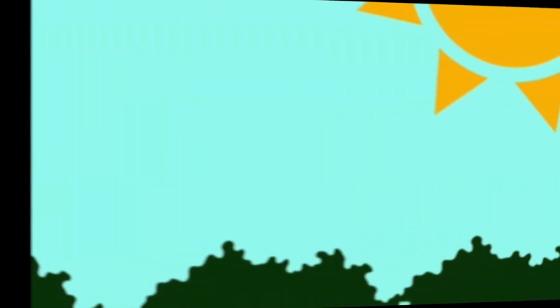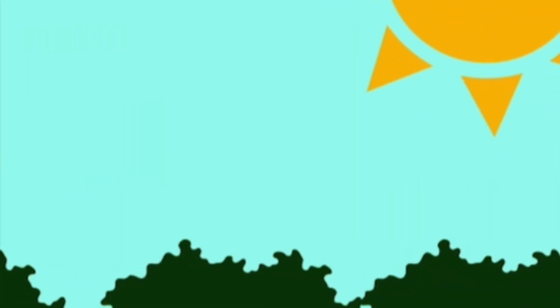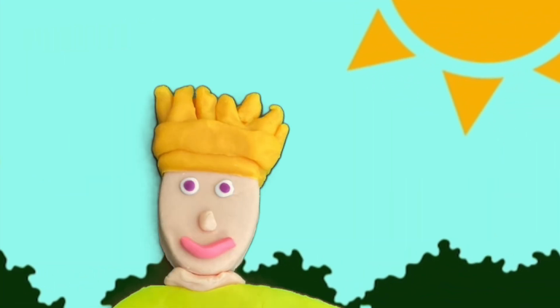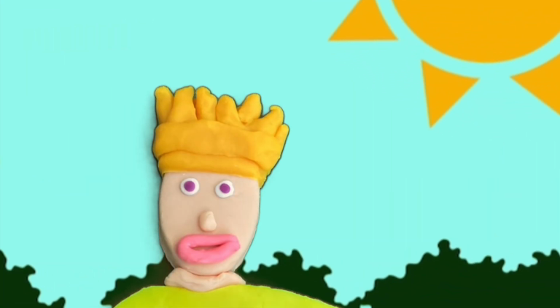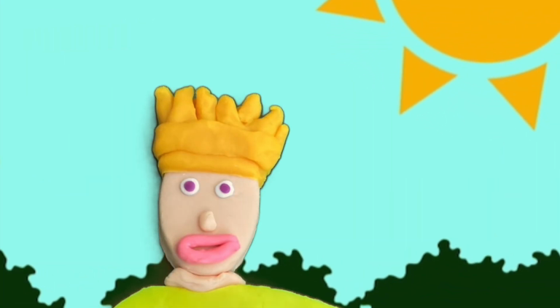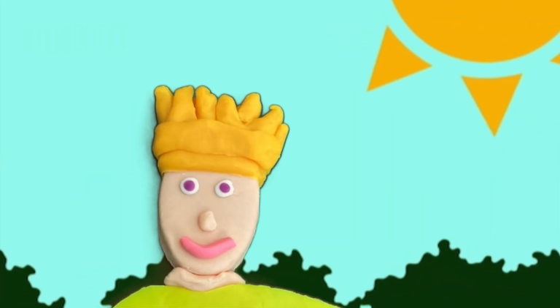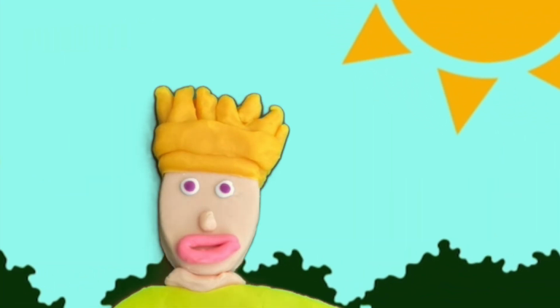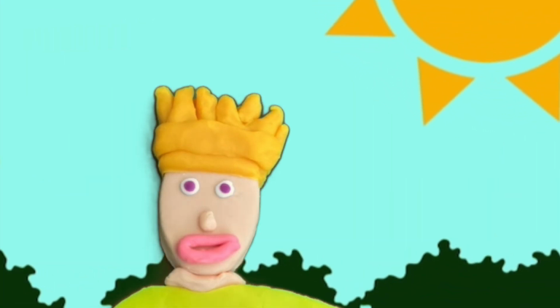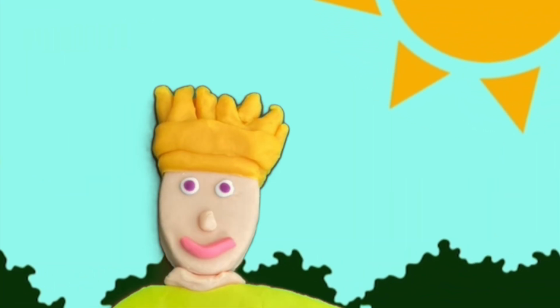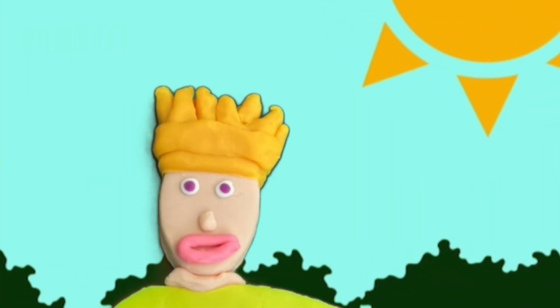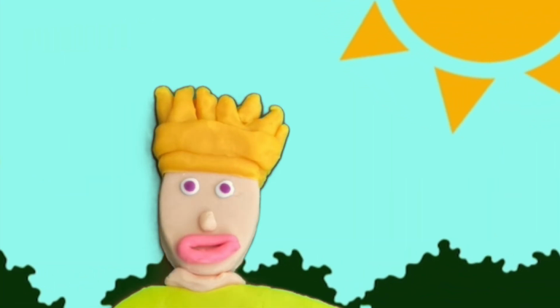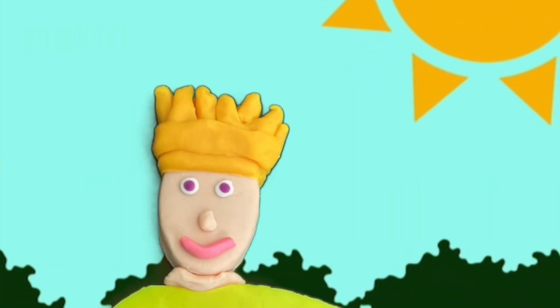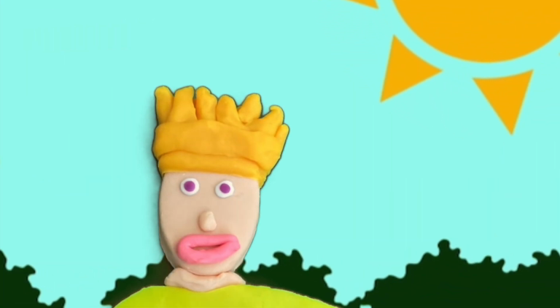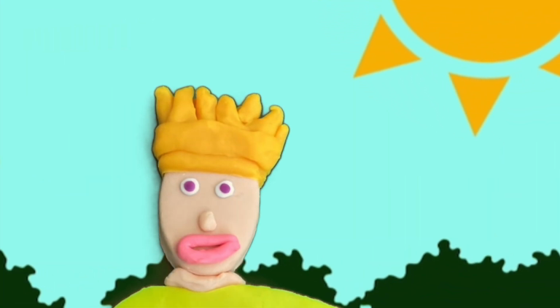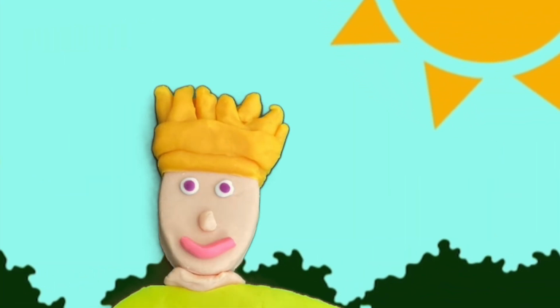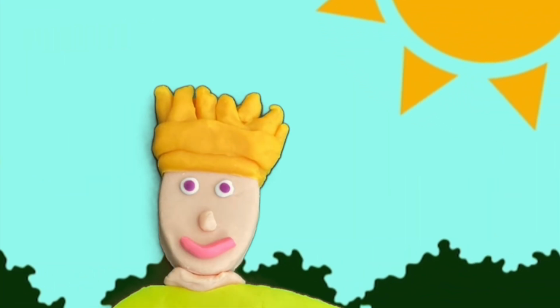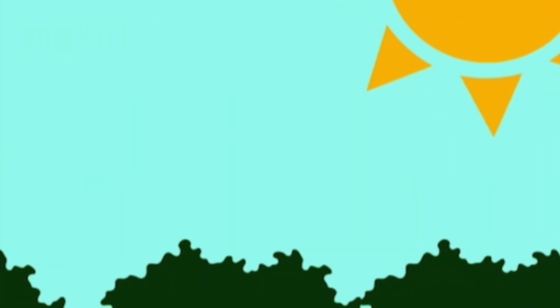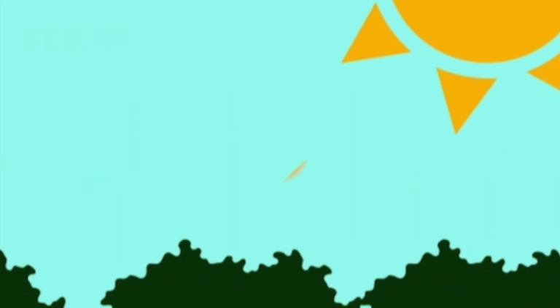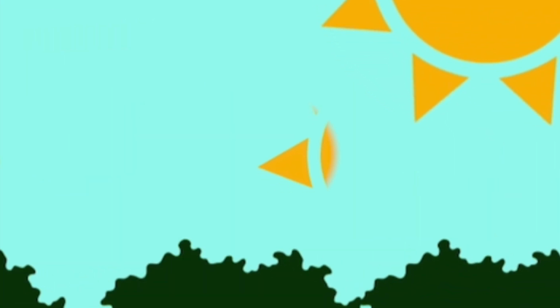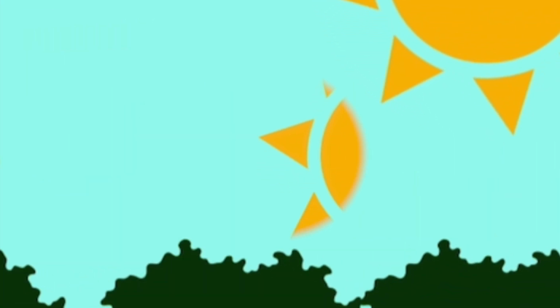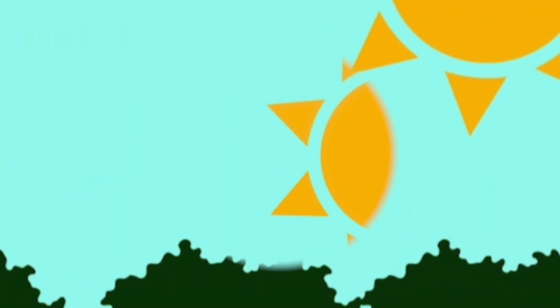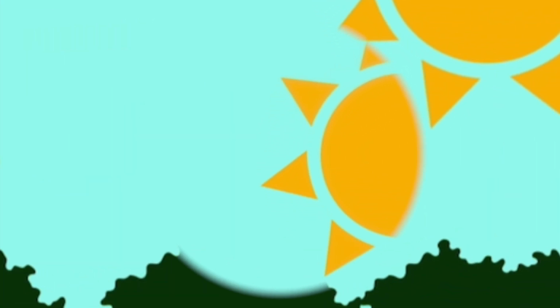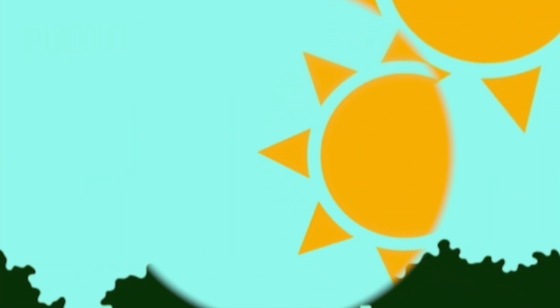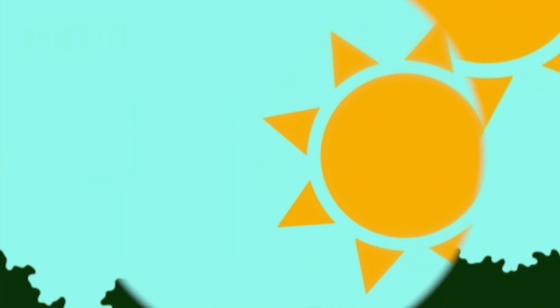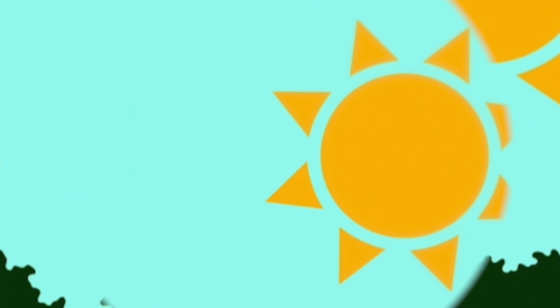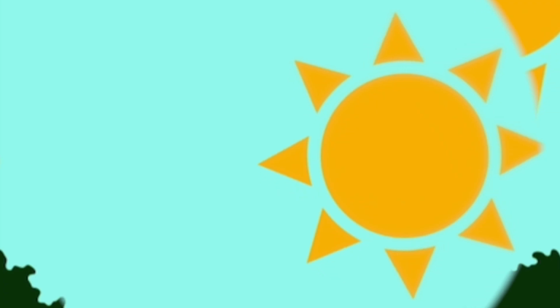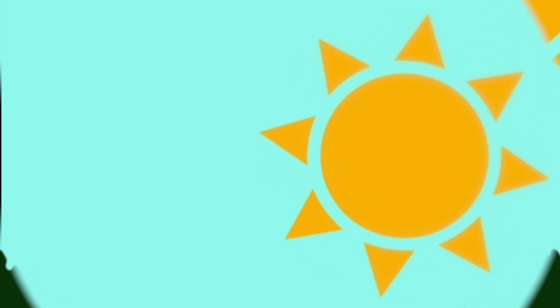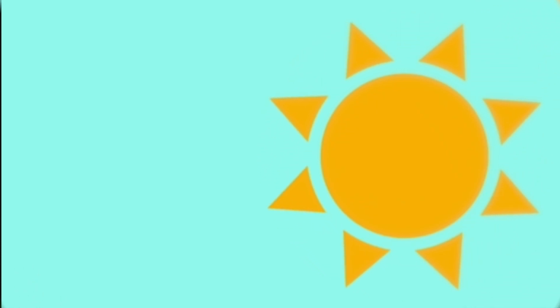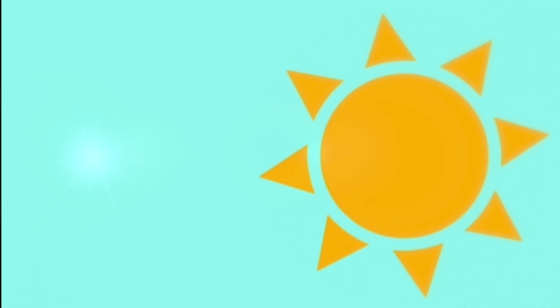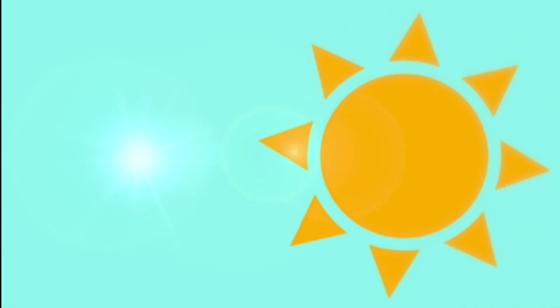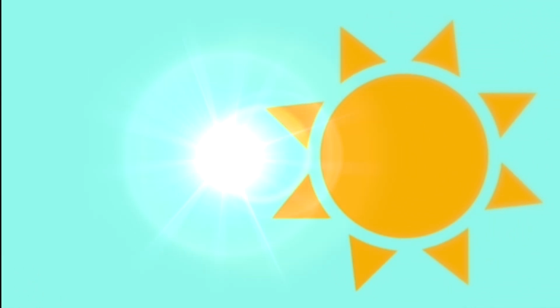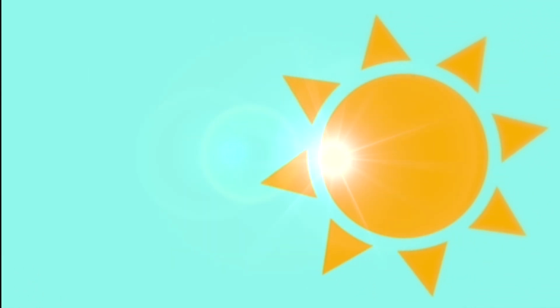Wow, the sun is part of the ecosystem? Of course, Teddy. That's how we get our energy.